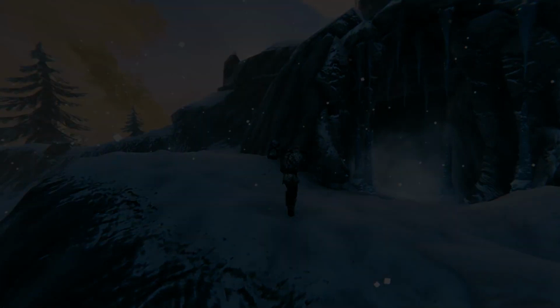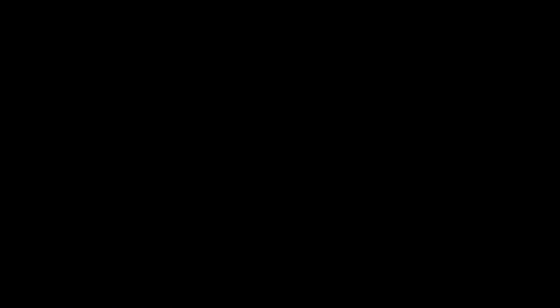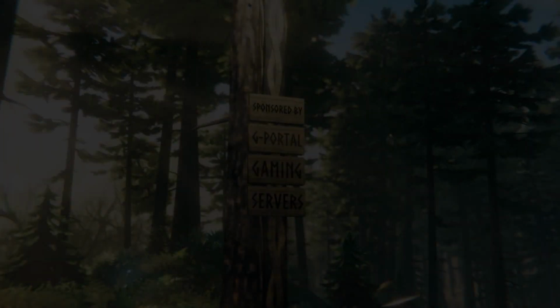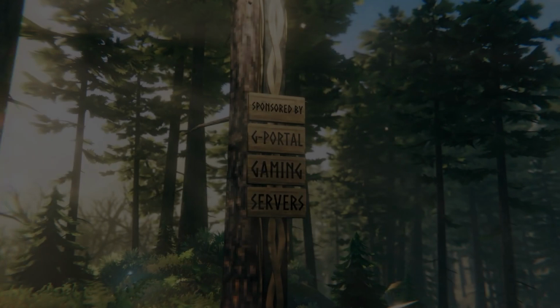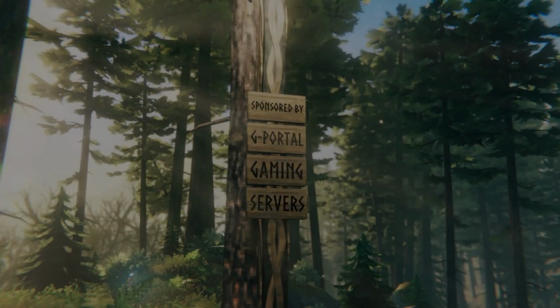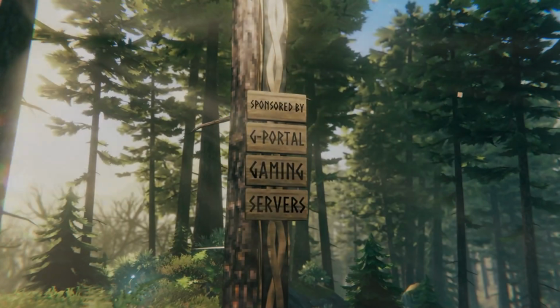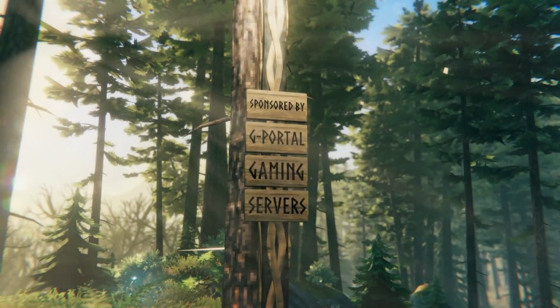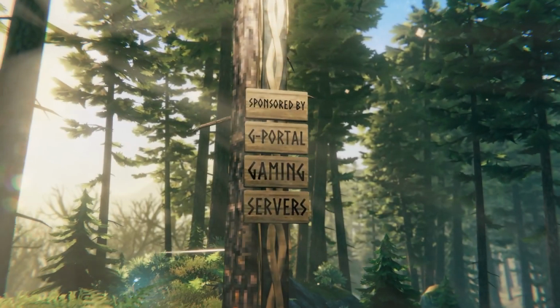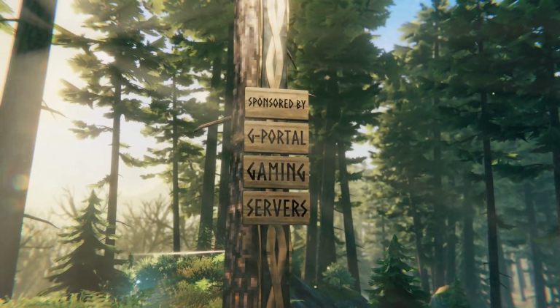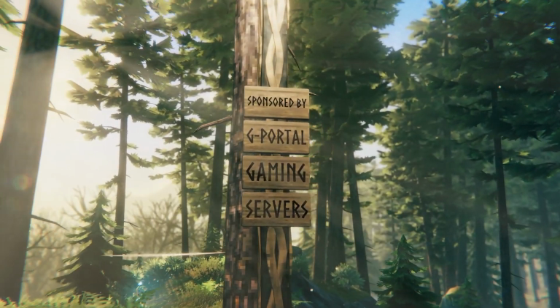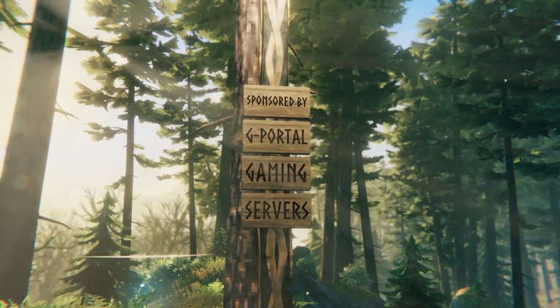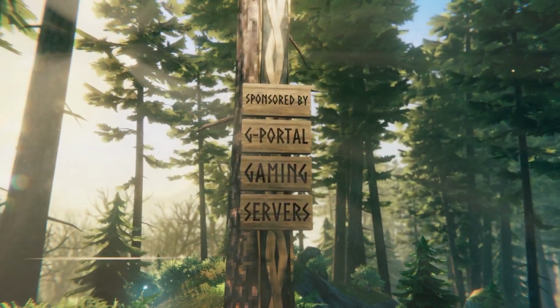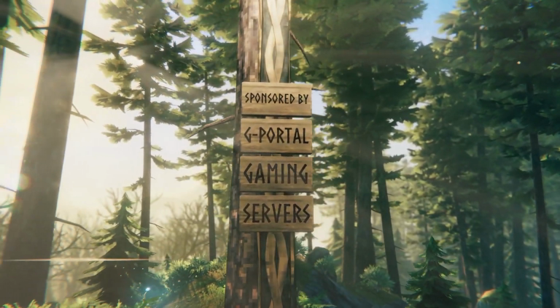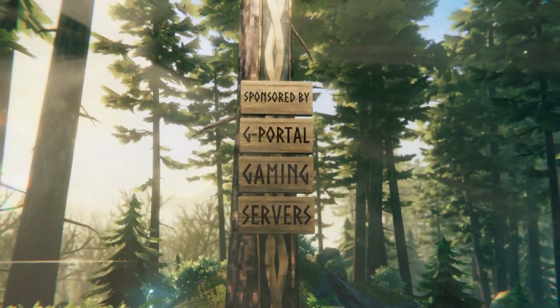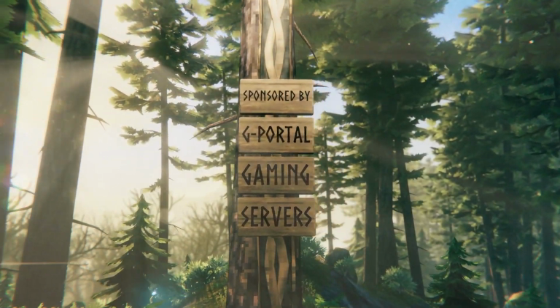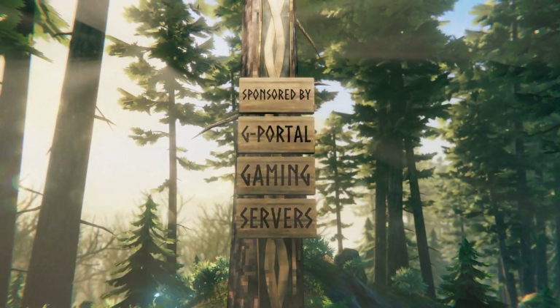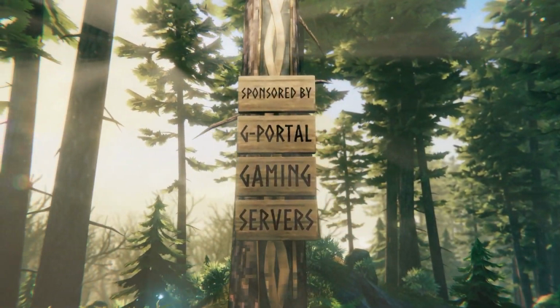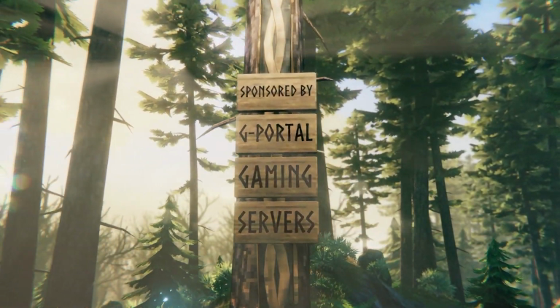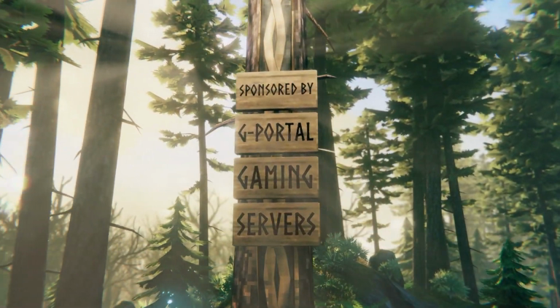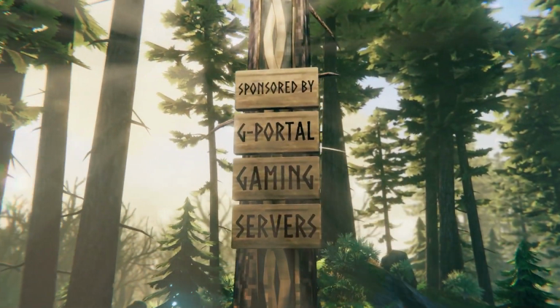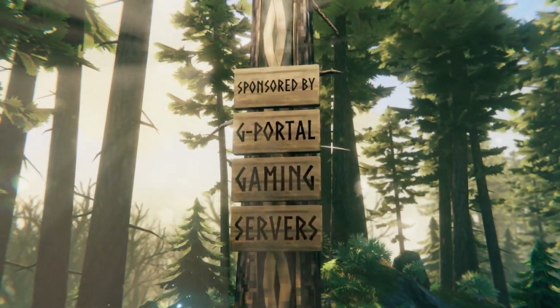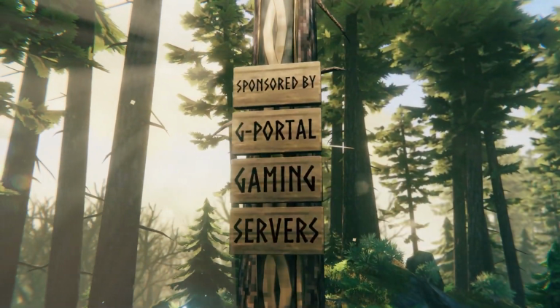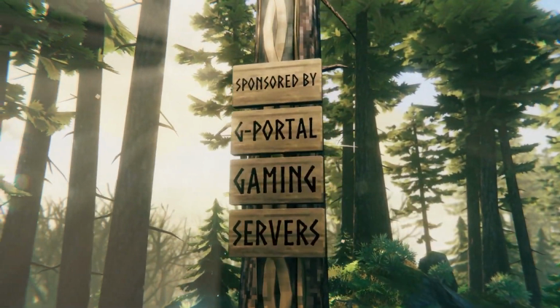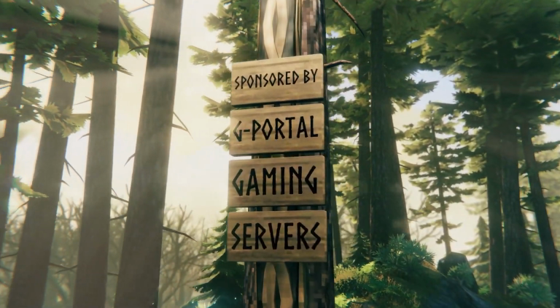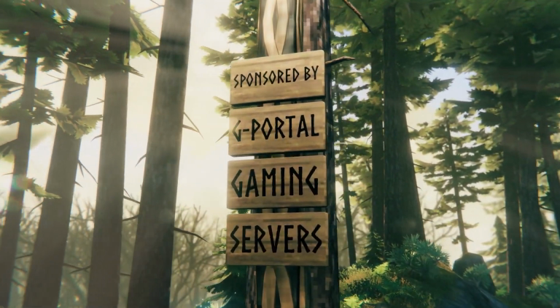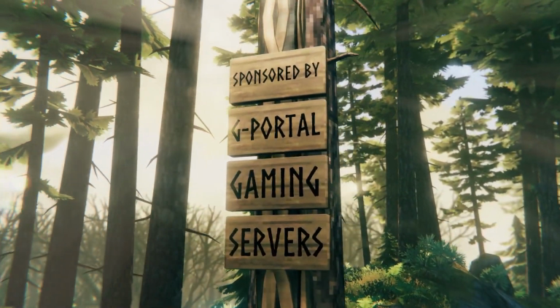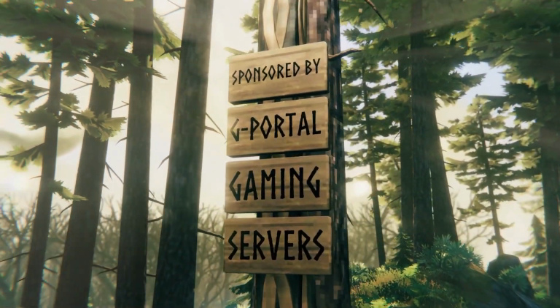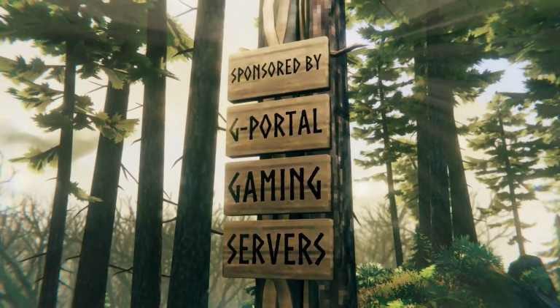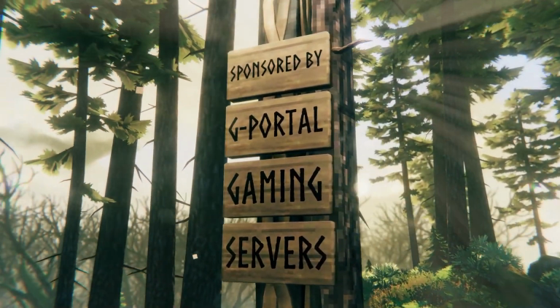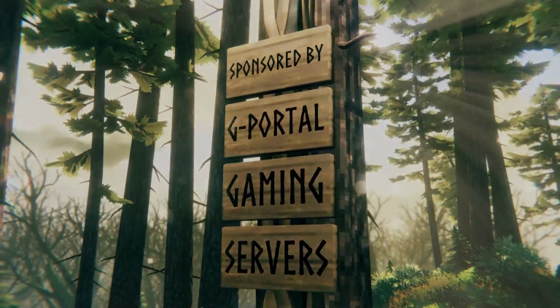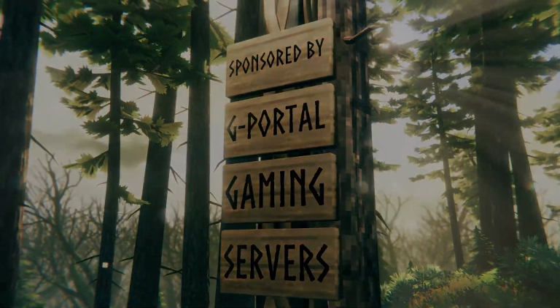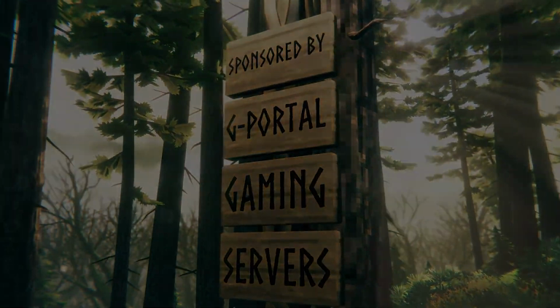This video is sponsored by G Portal. I host my servers with them and you can too — save five percent with the link in the description.